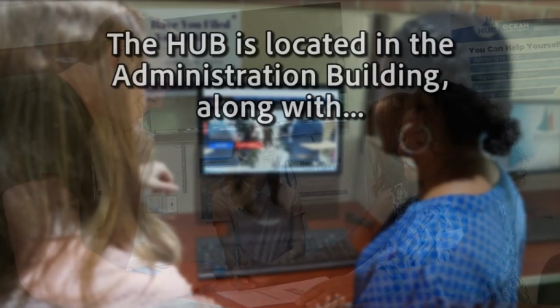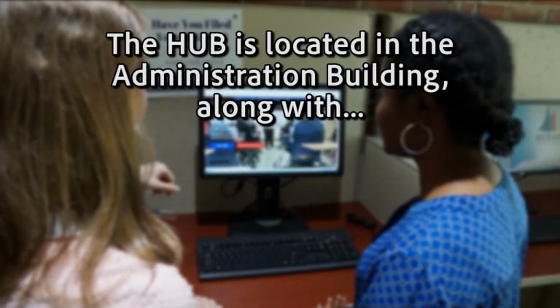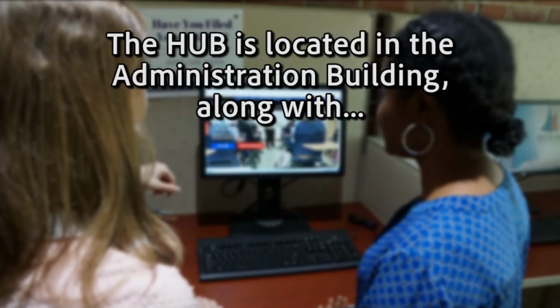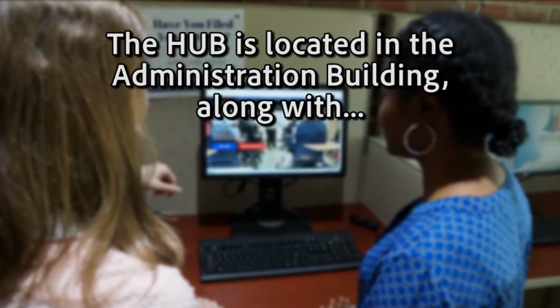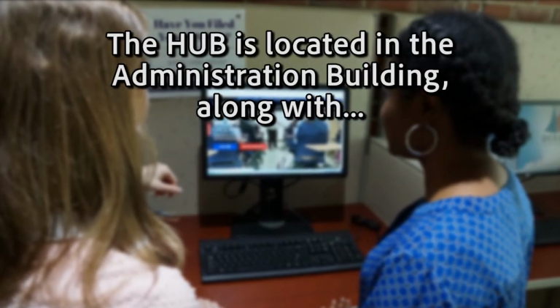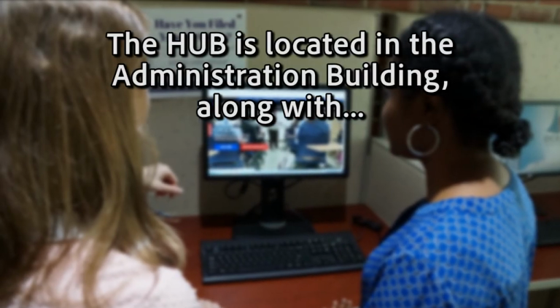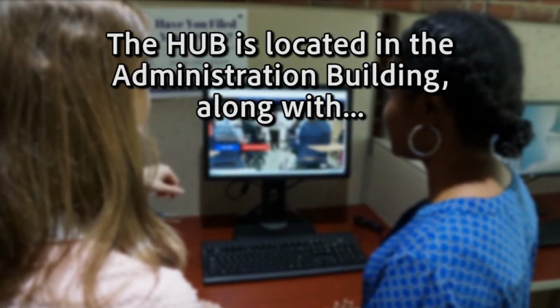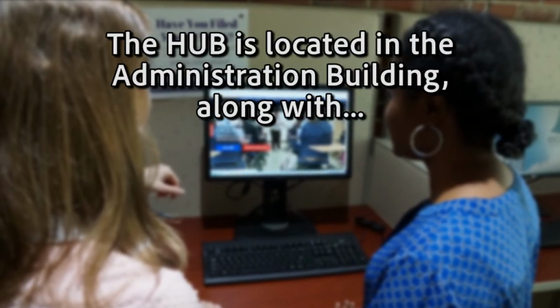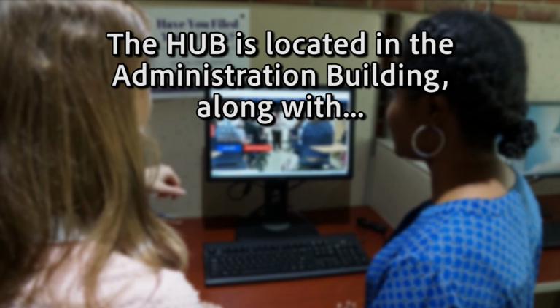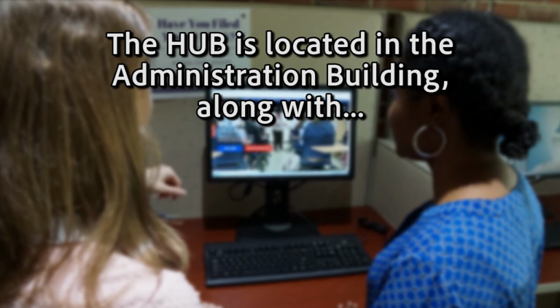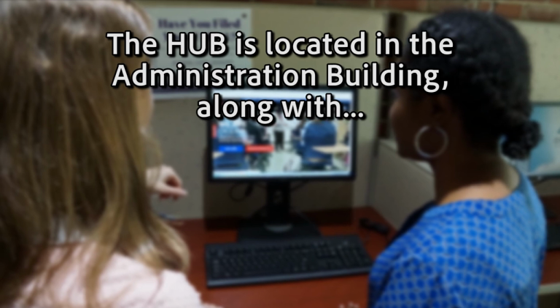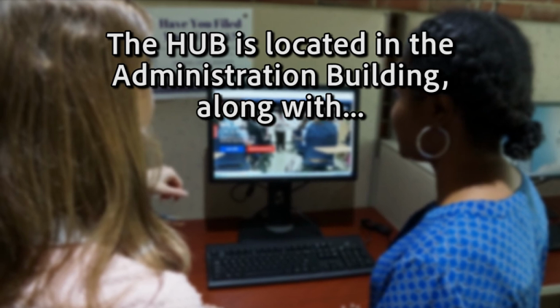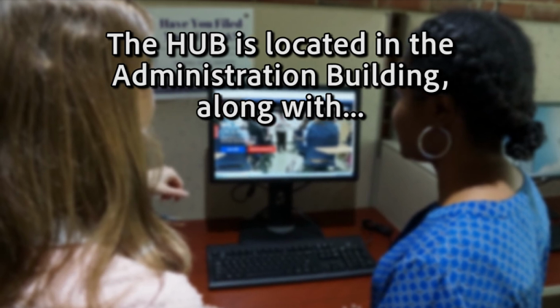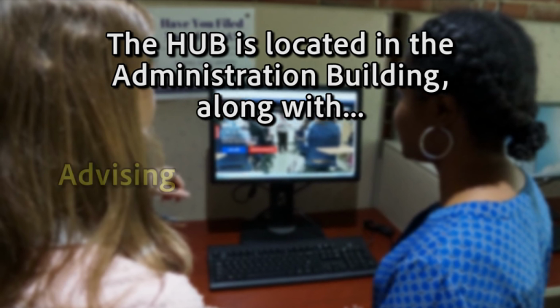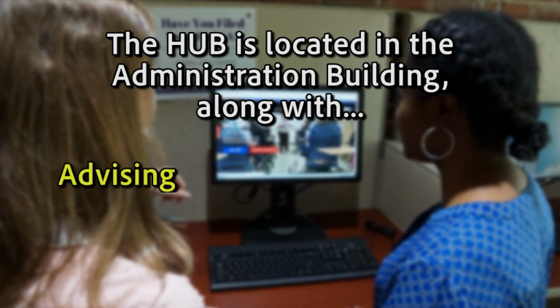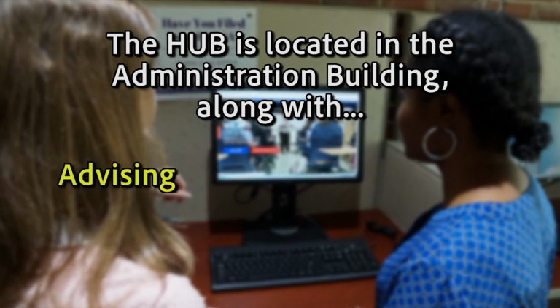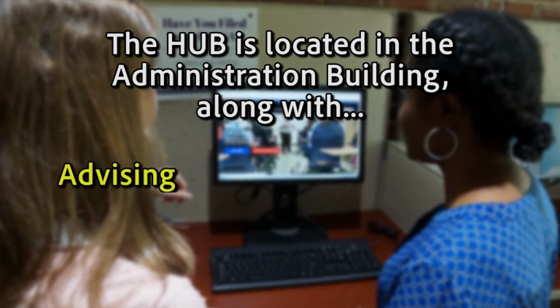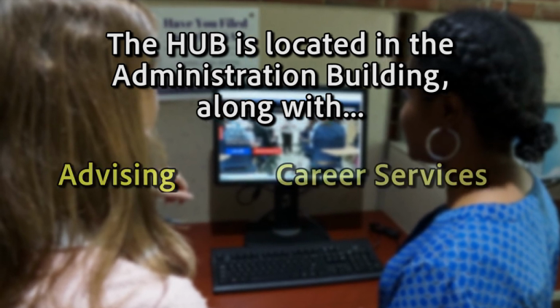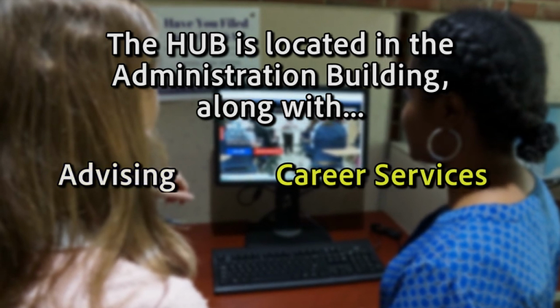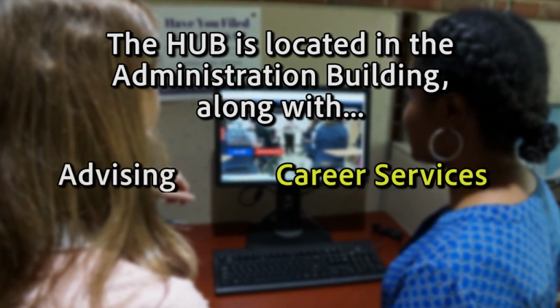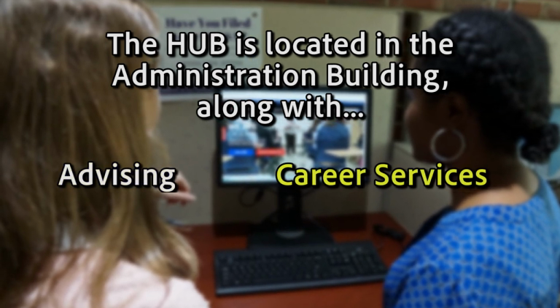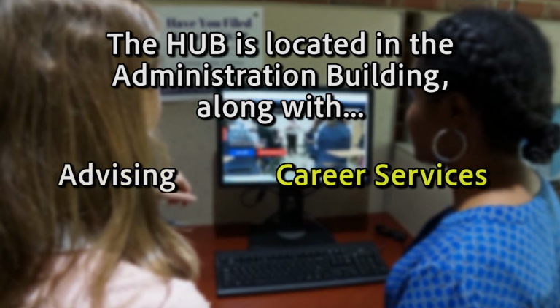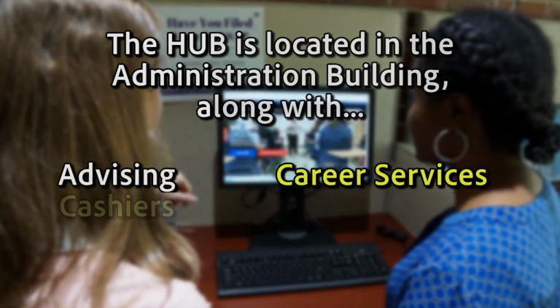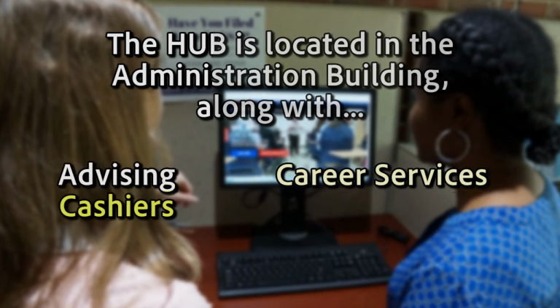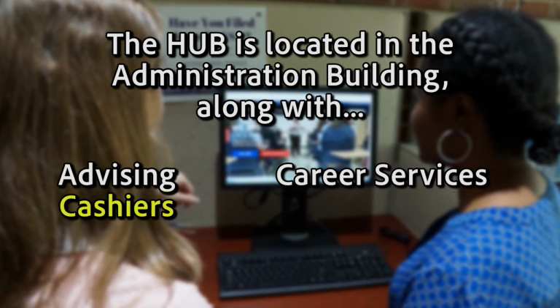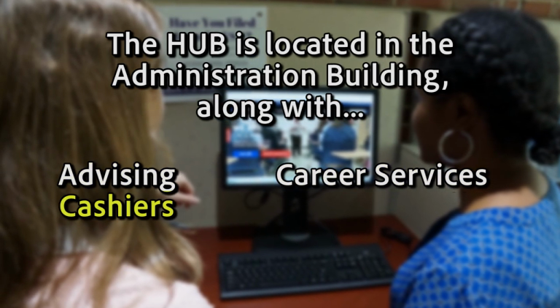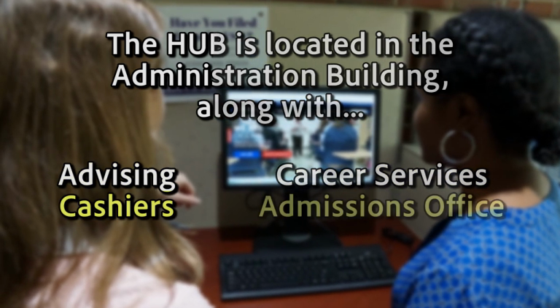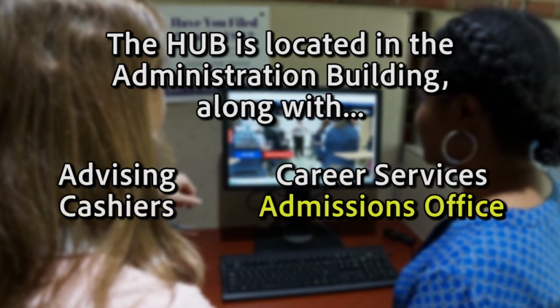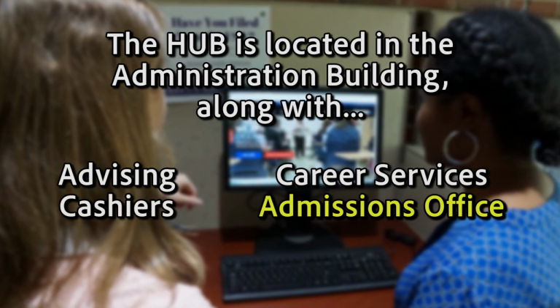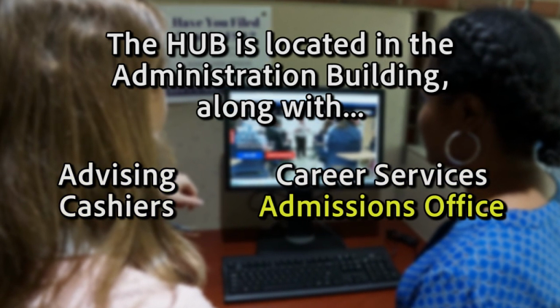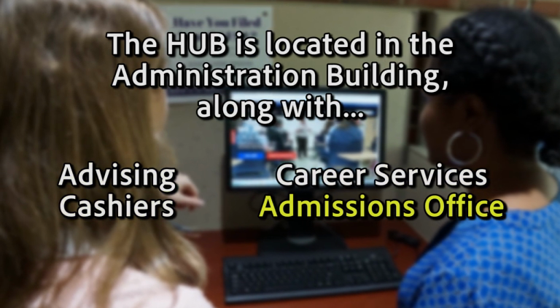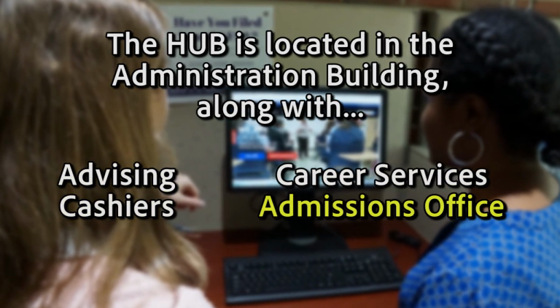The Hub is located in the administration building along with advising, career services, cashiers, and the admission office.